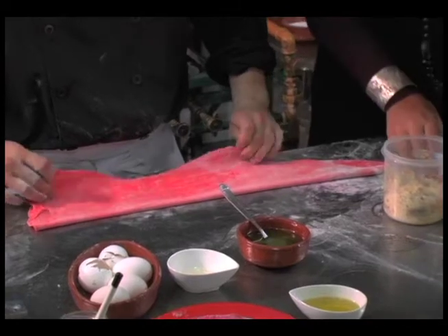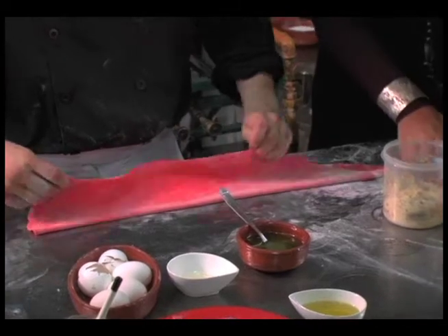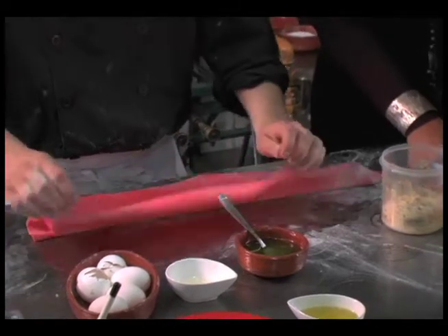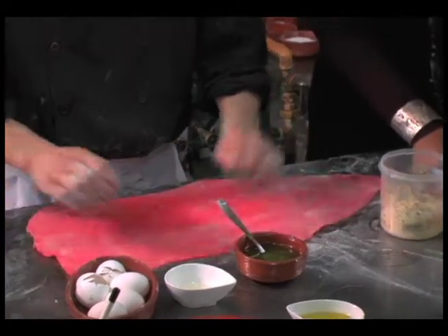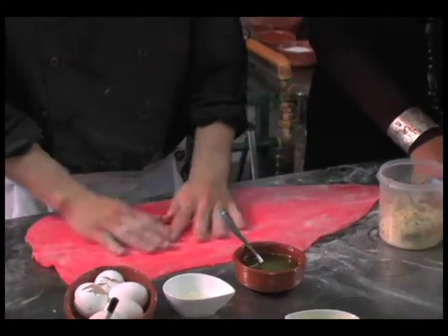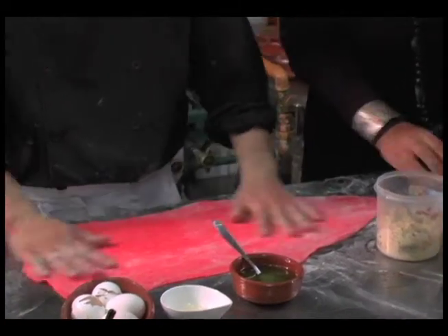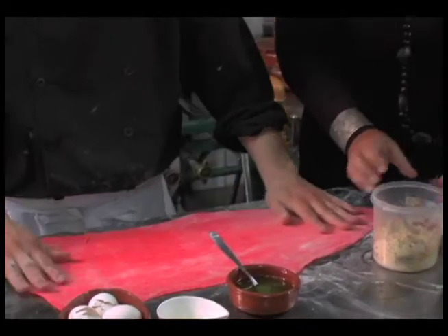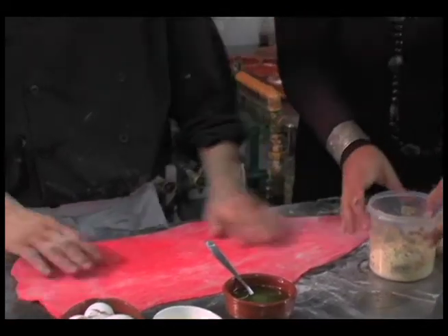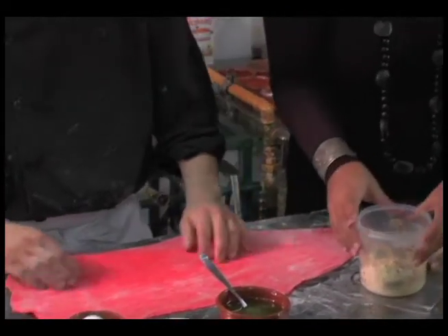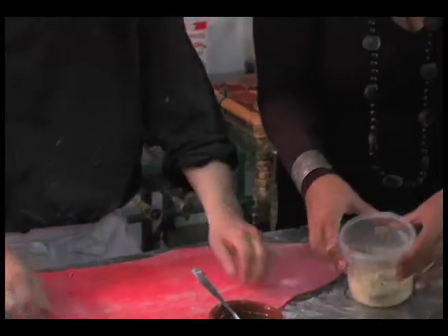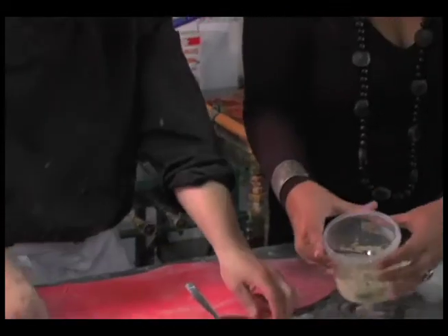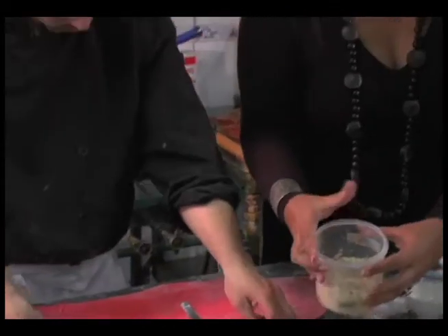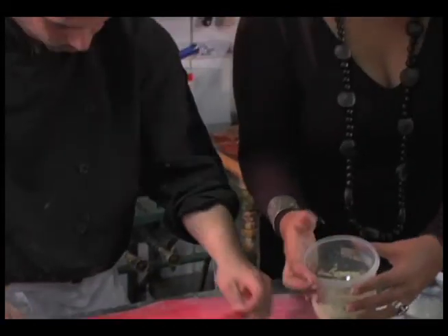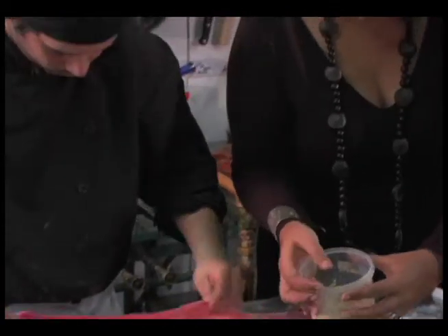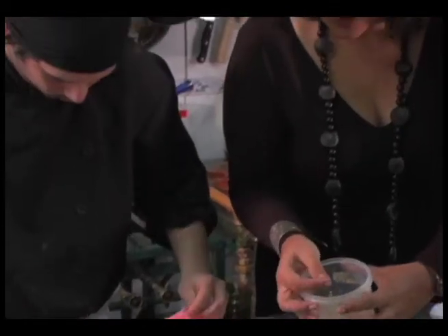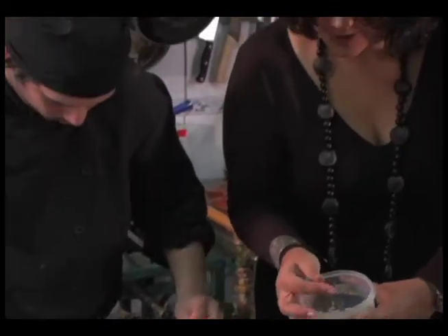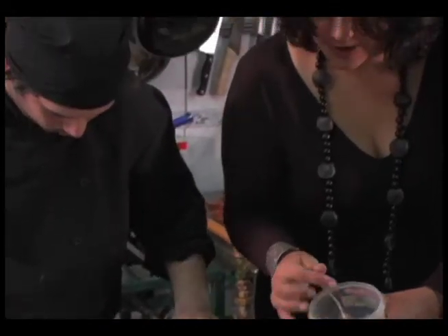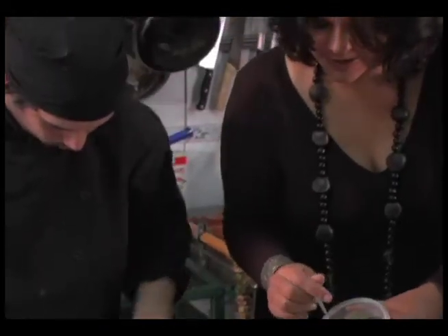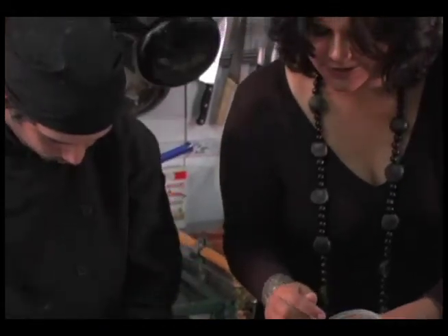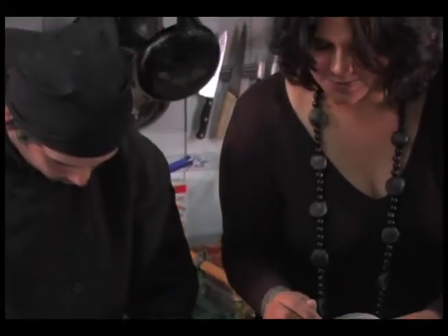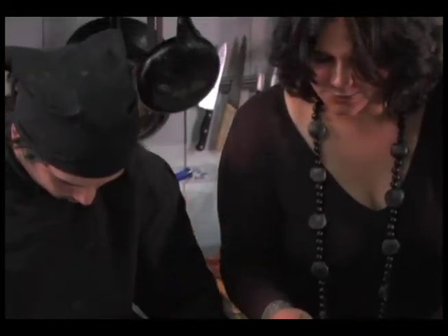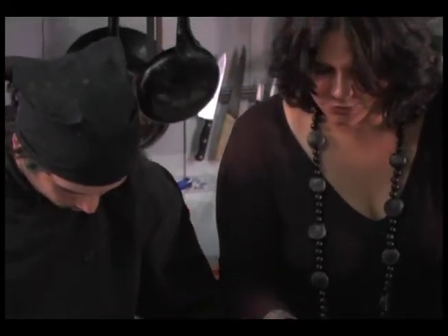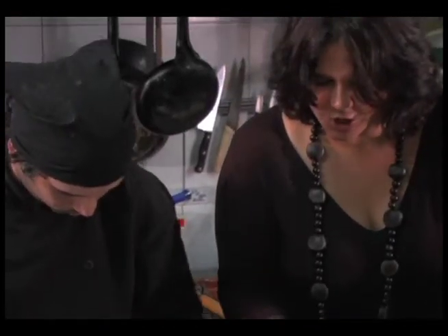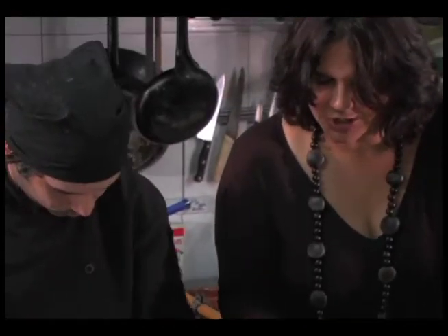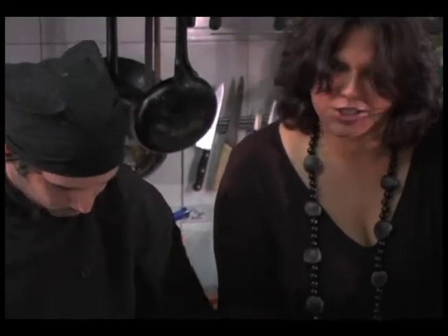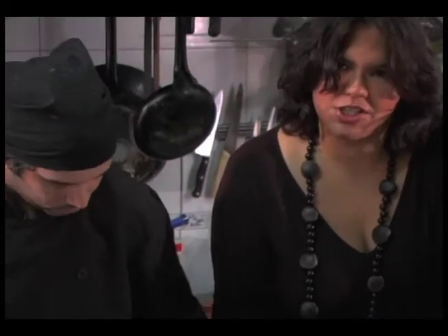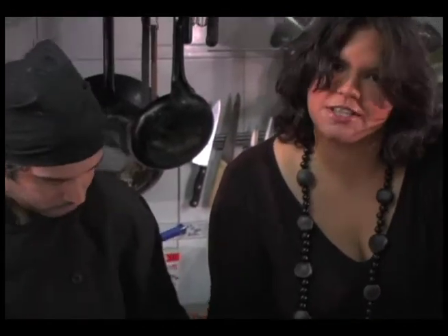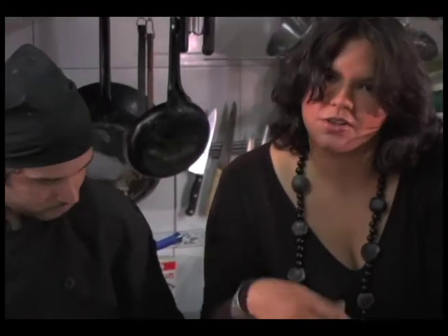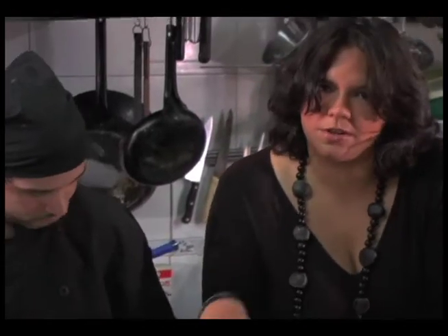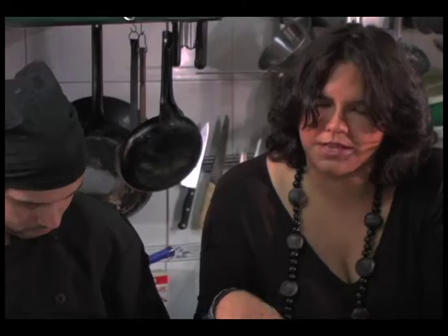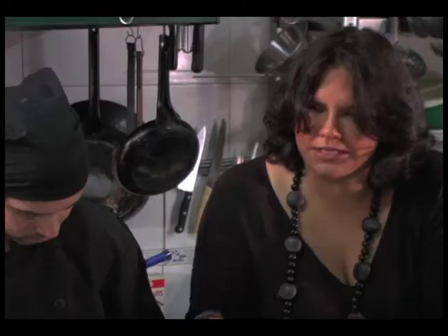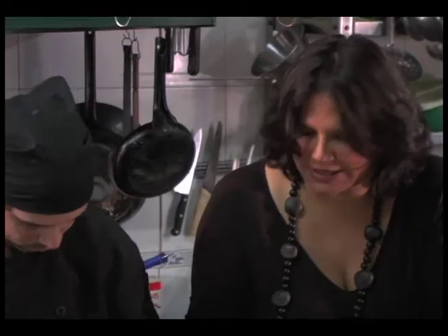We have some chopped up ham as well as some ricotta cheese, all mixed in together for the filling.